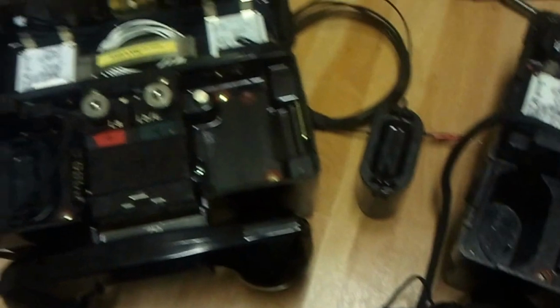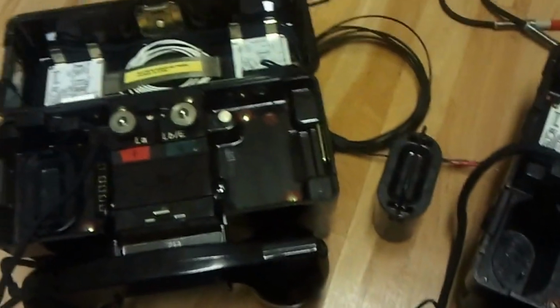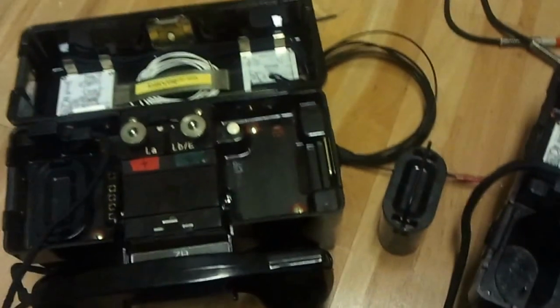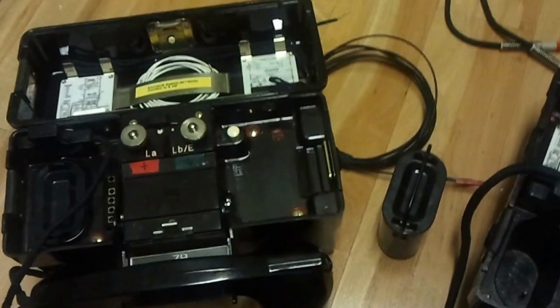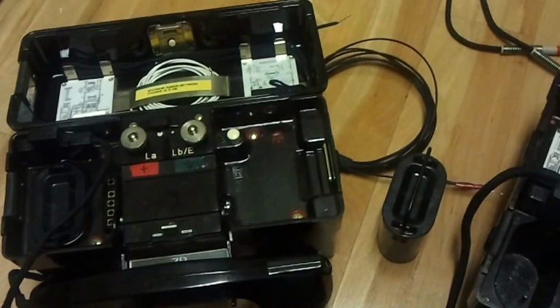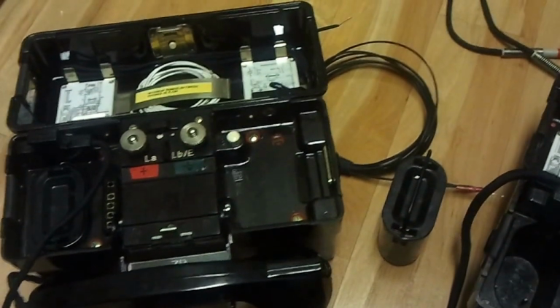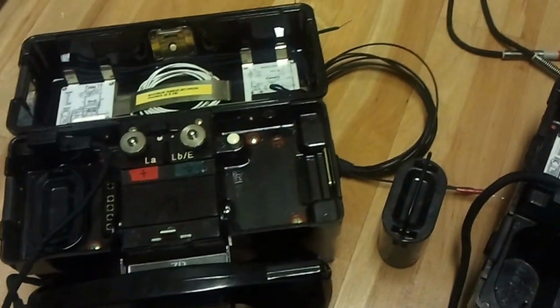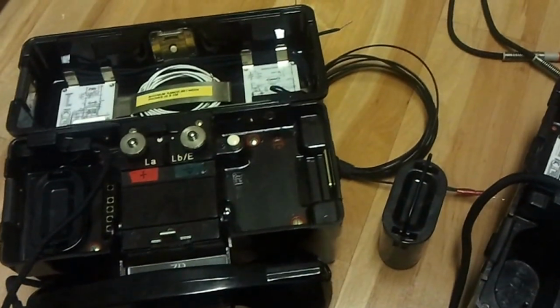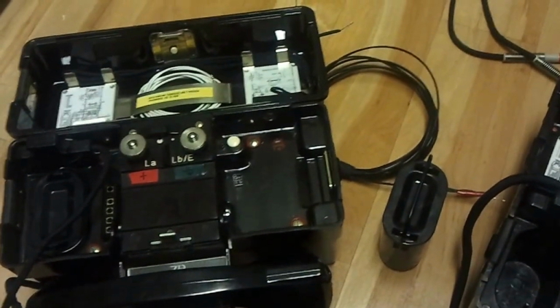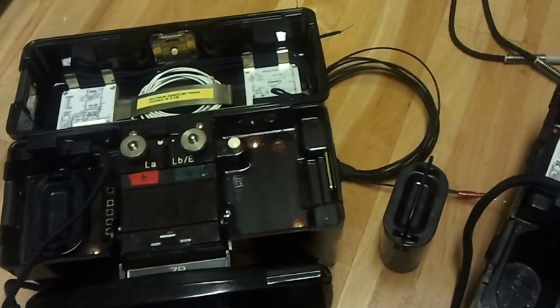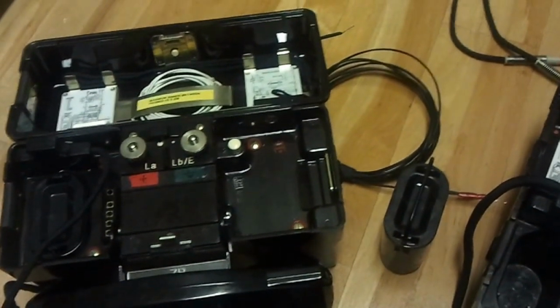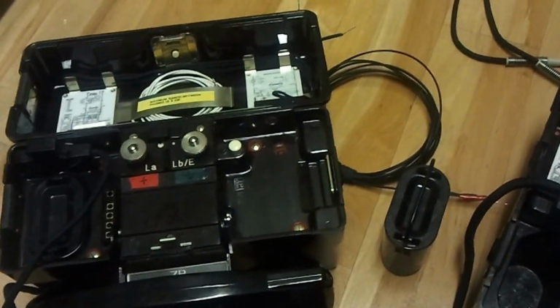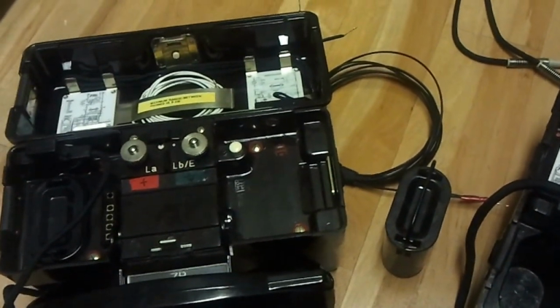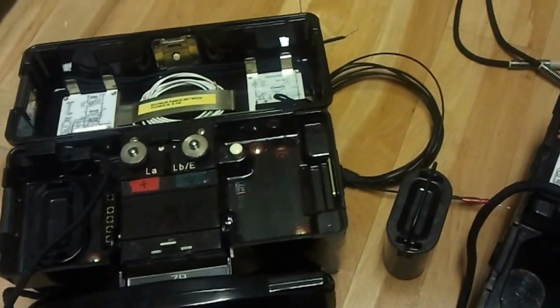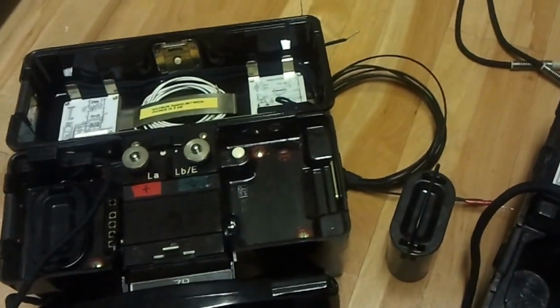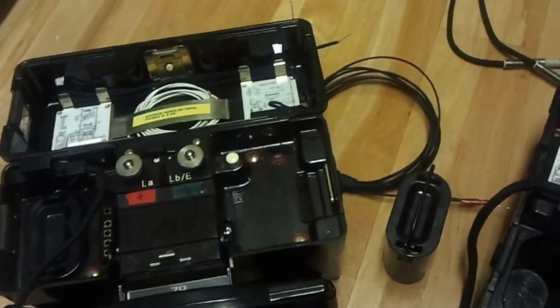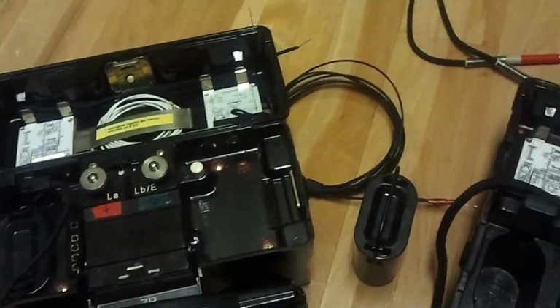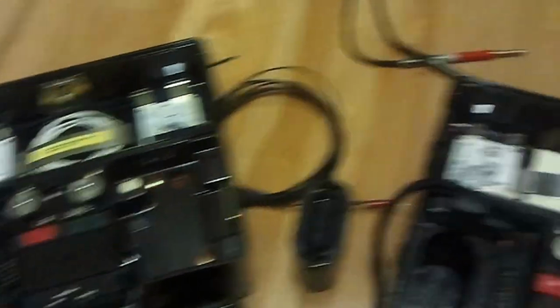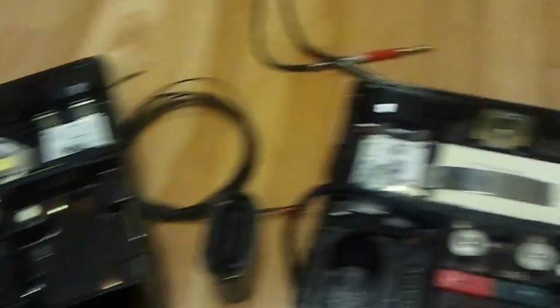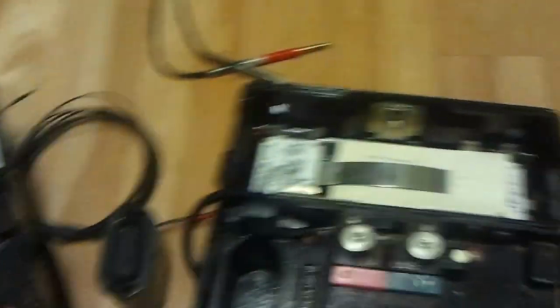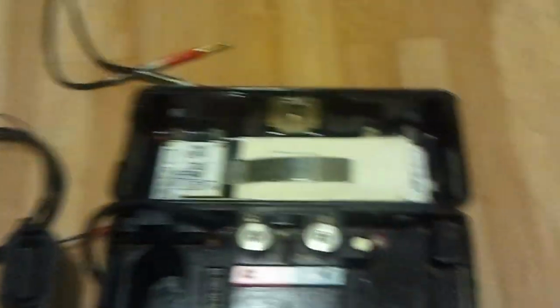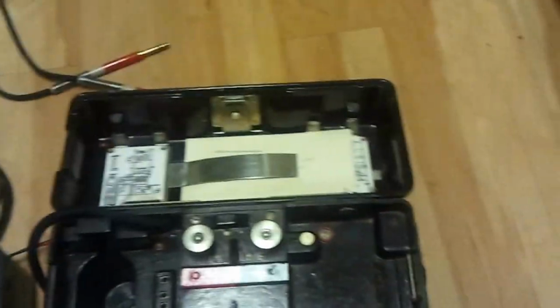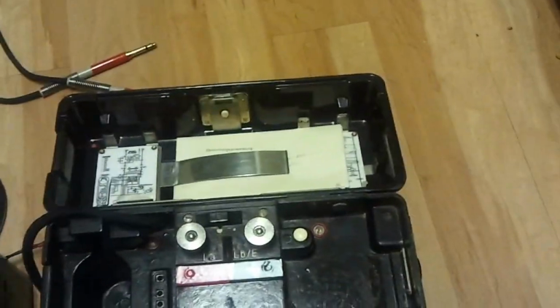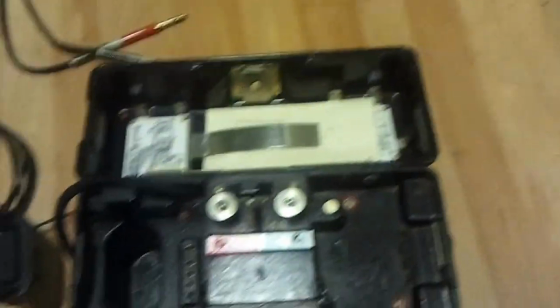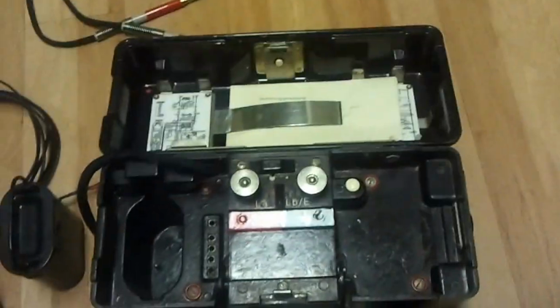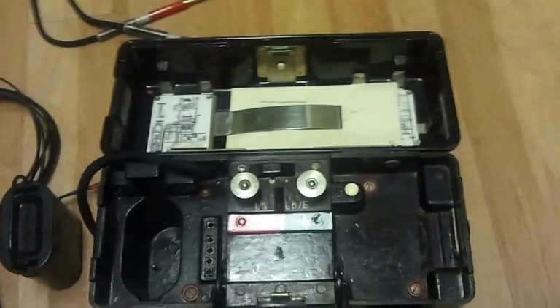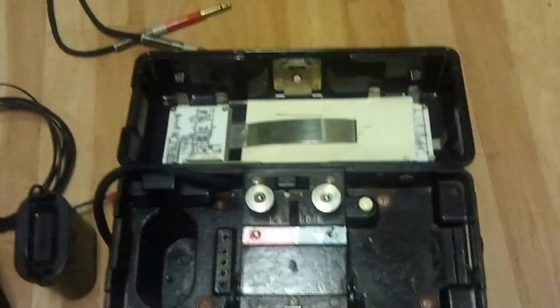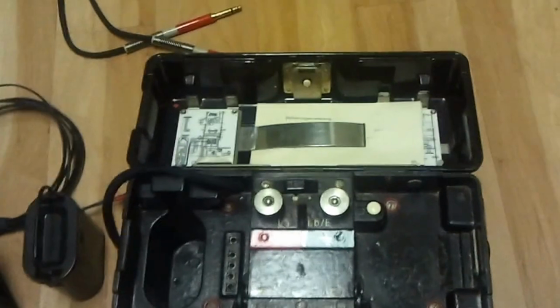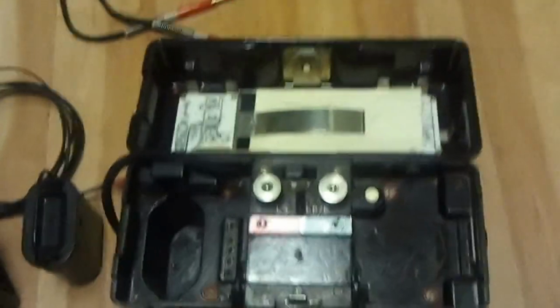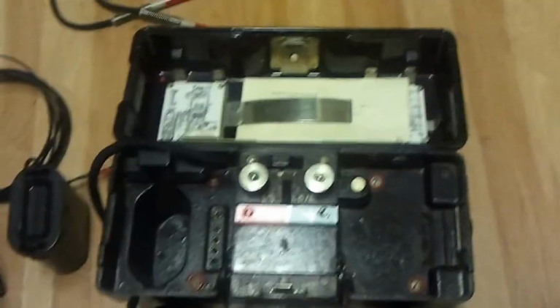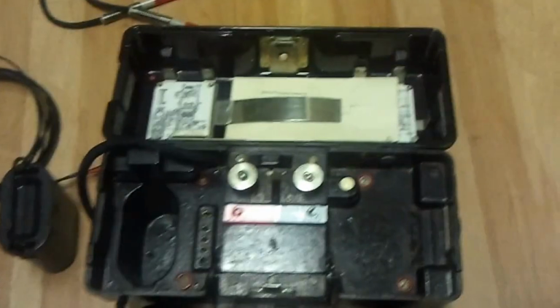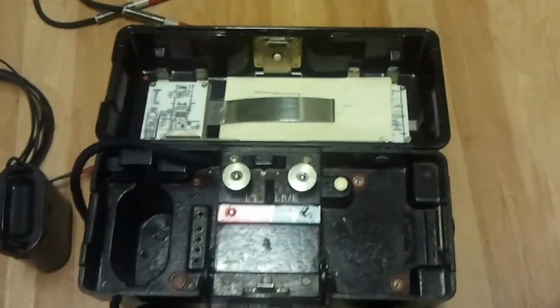In part 2, I'll show you my SB22 switchboard and how we hook into it. Thank you very much.